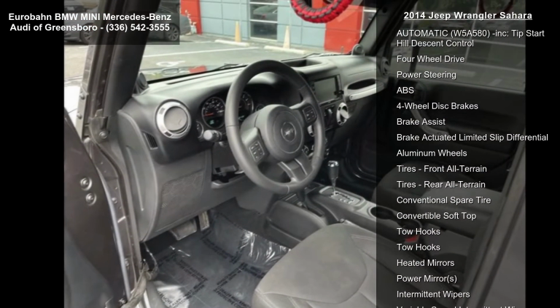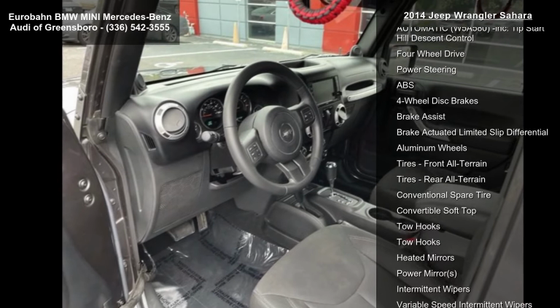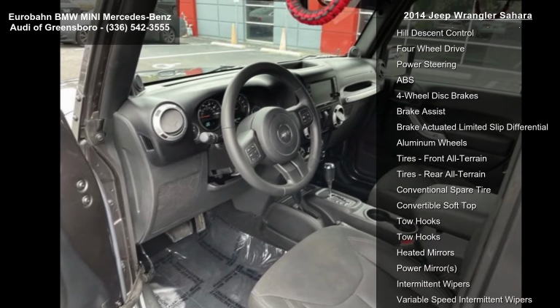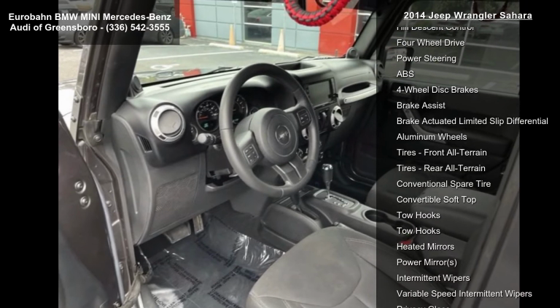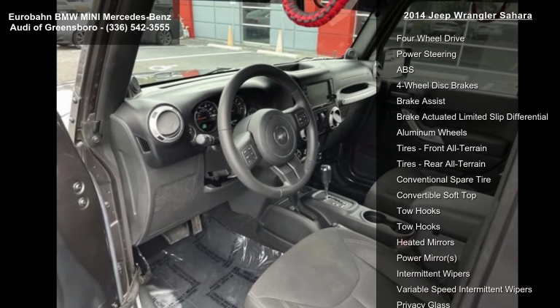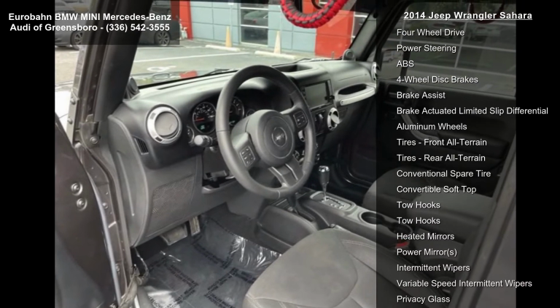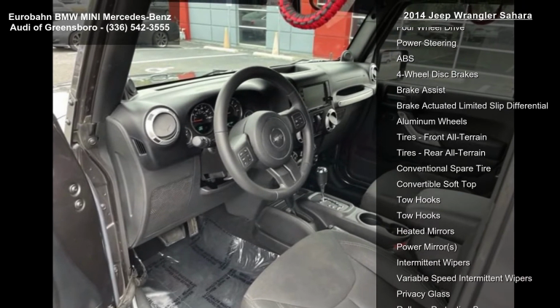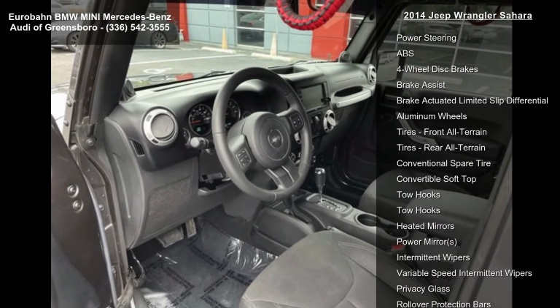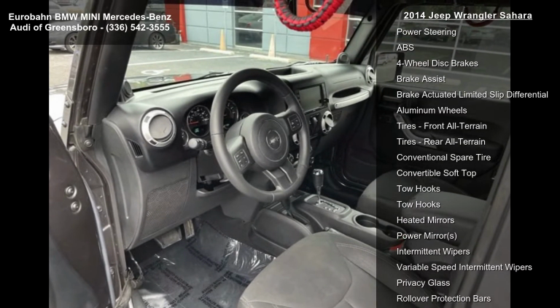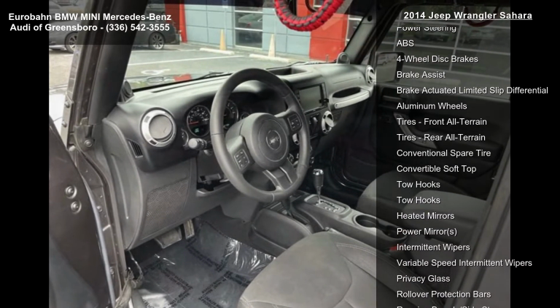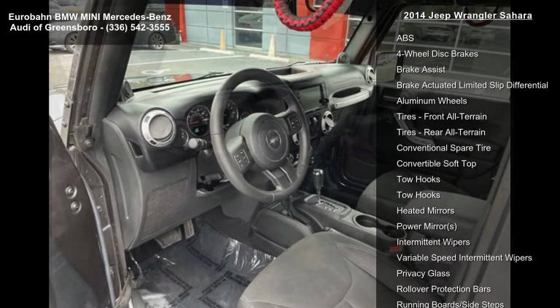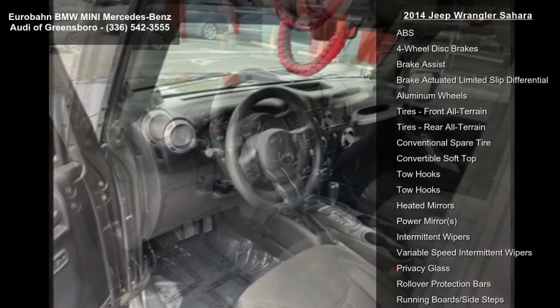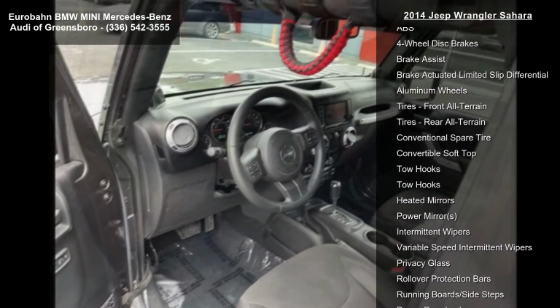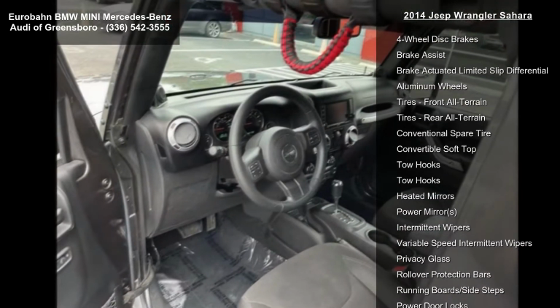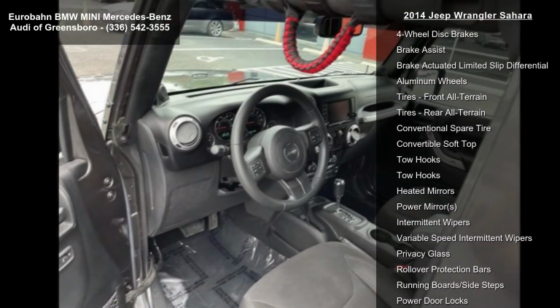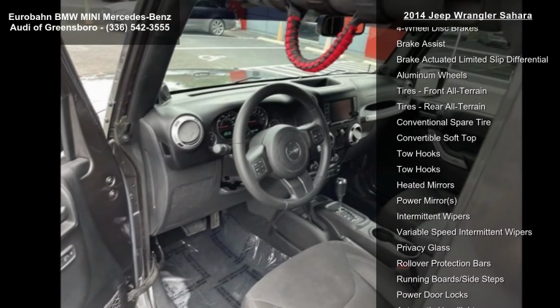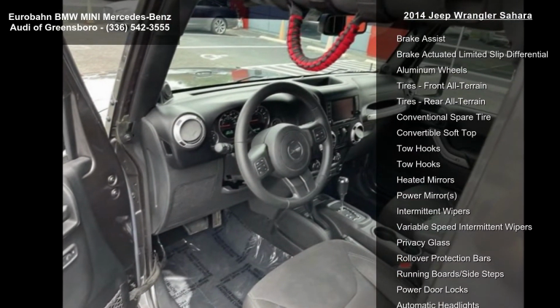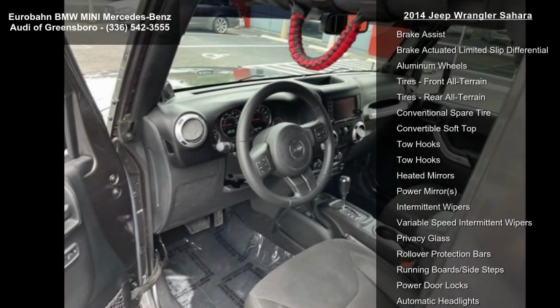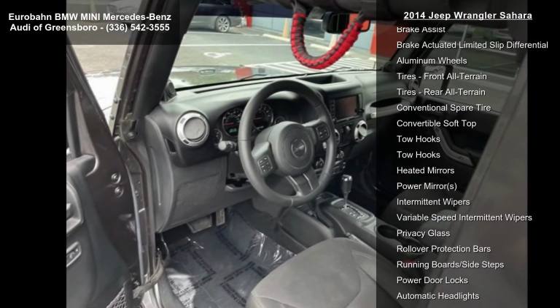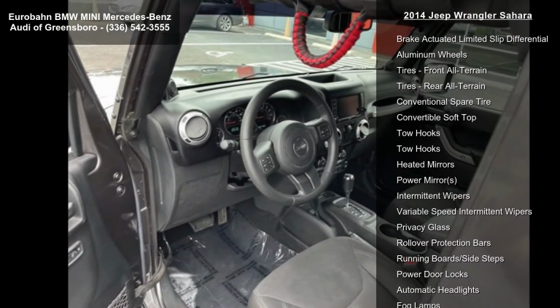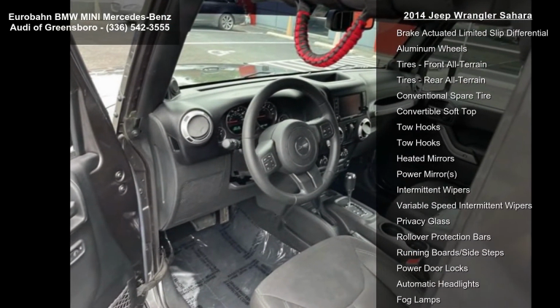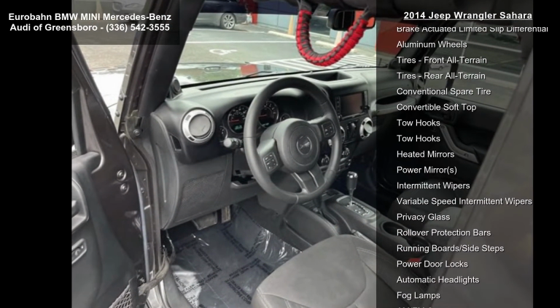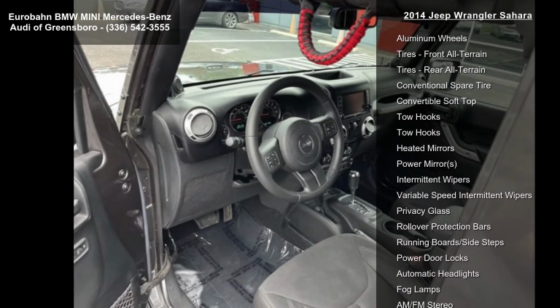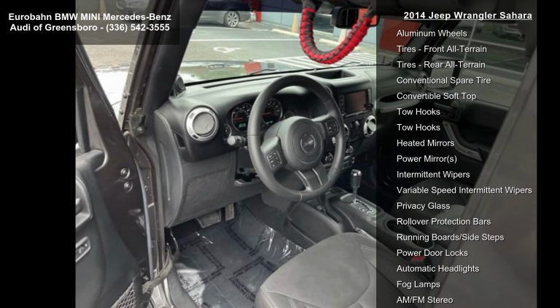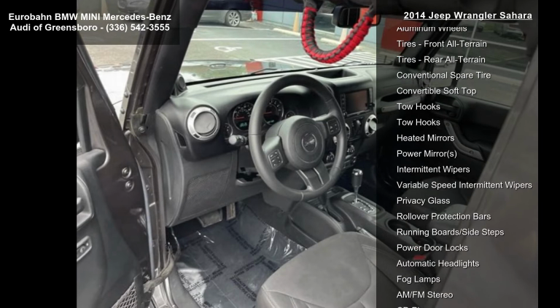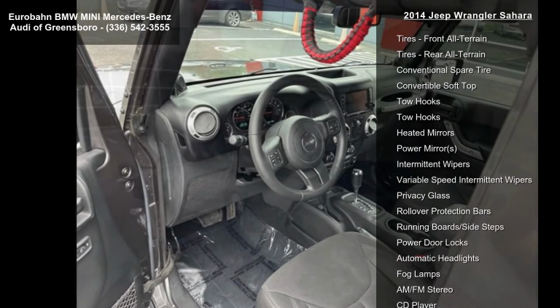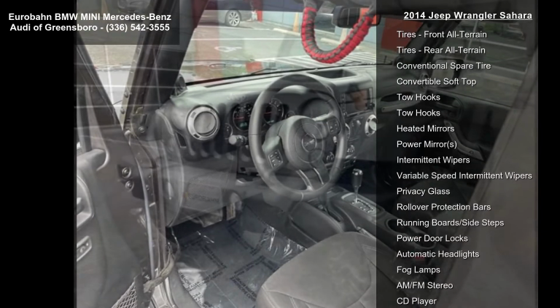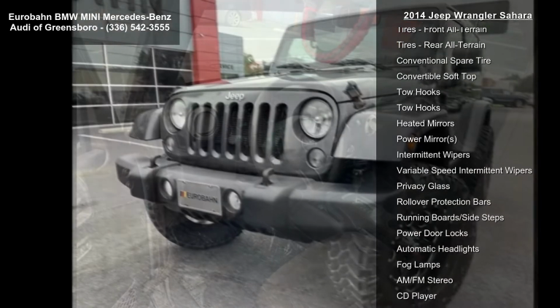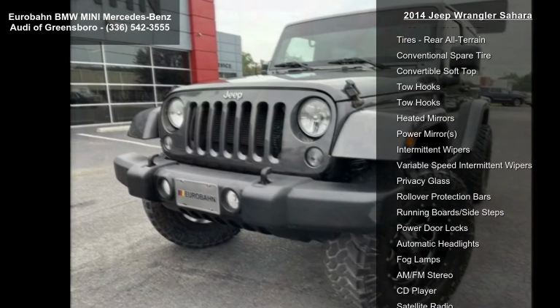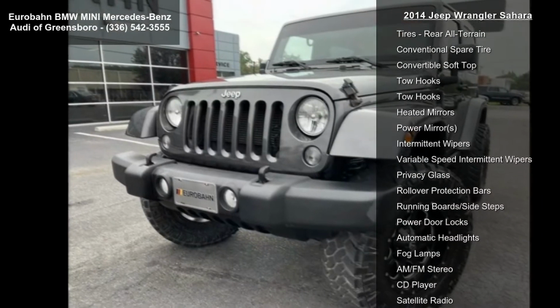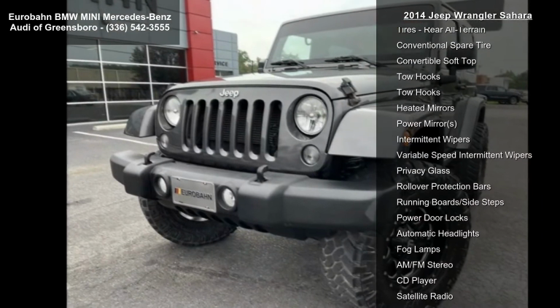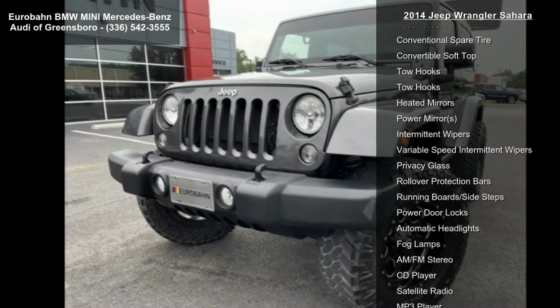Engine 3.6L V6 24V VVT, transmission 5-speed automatic W5A580.